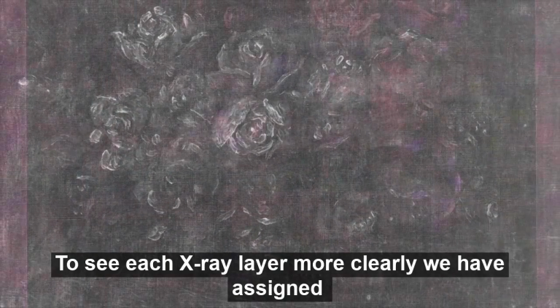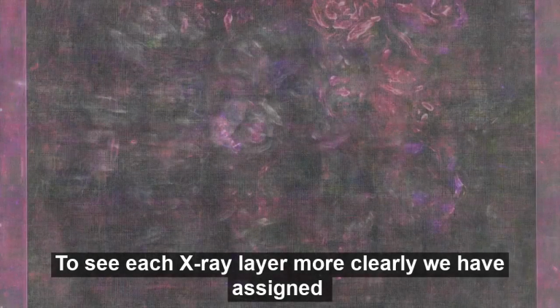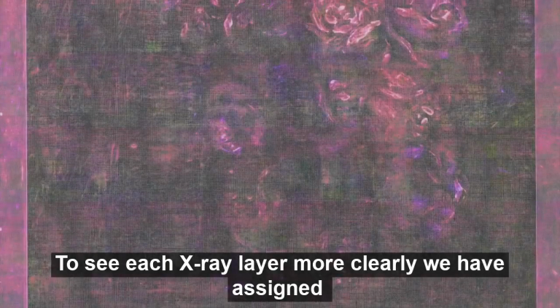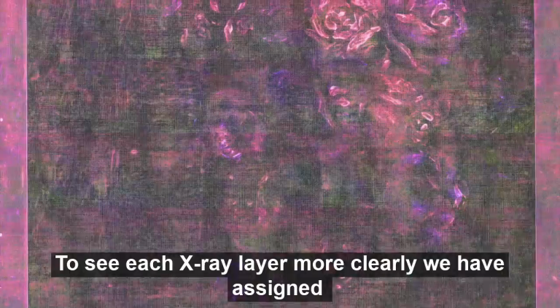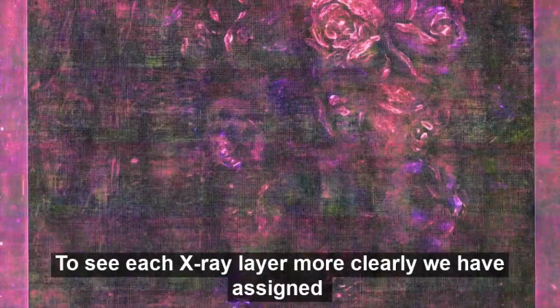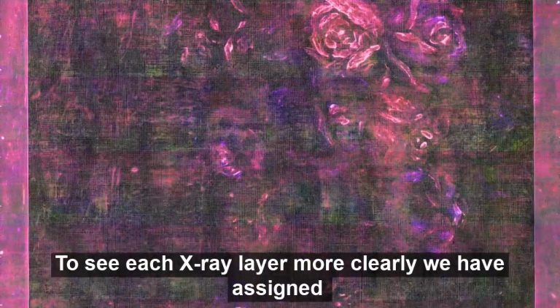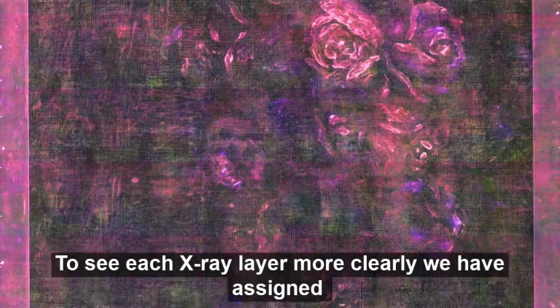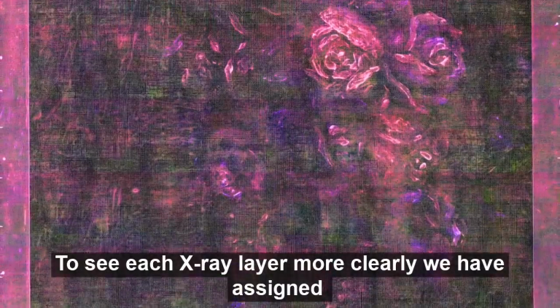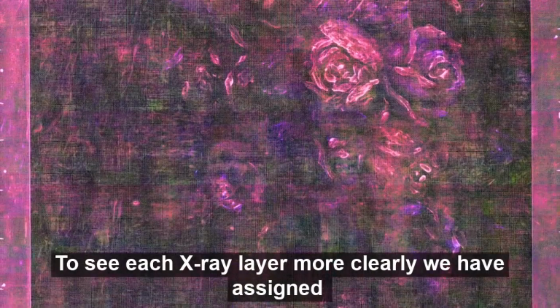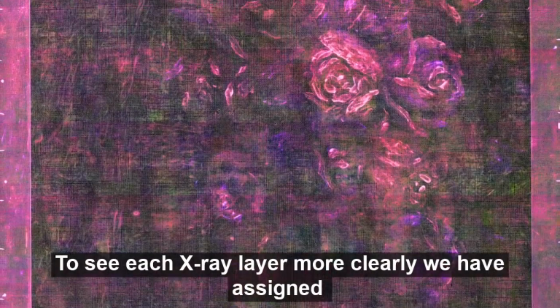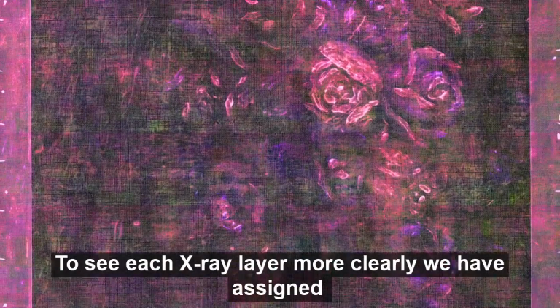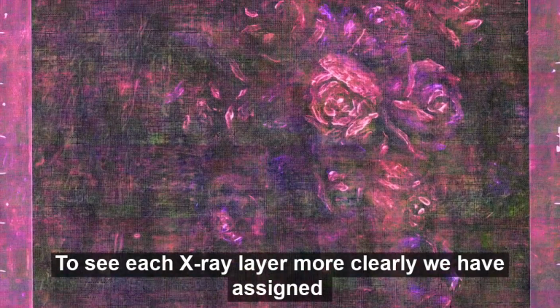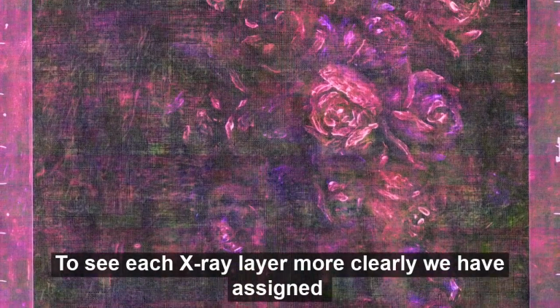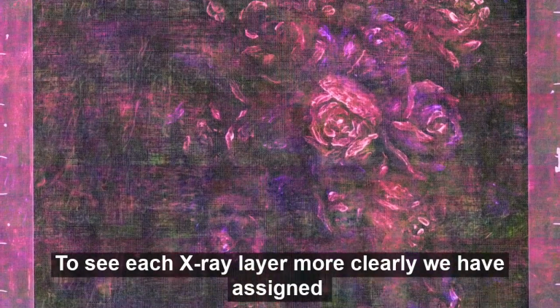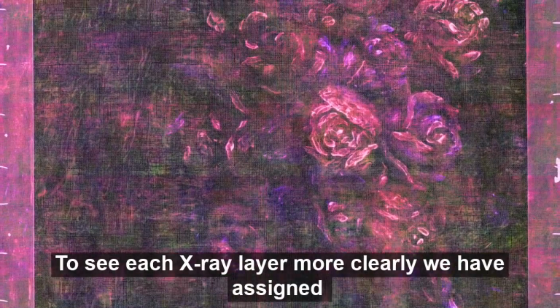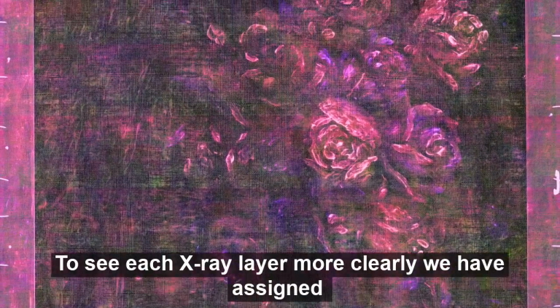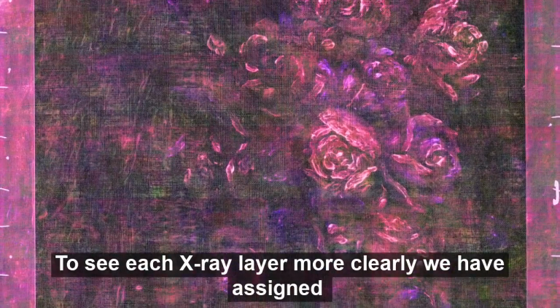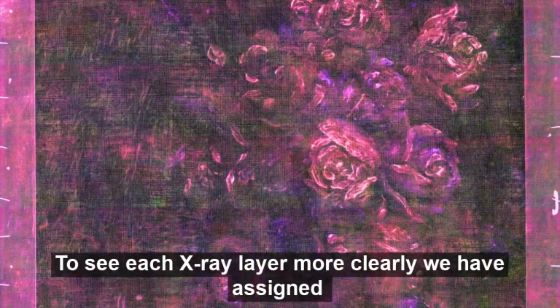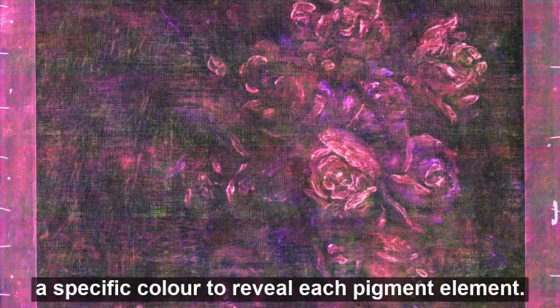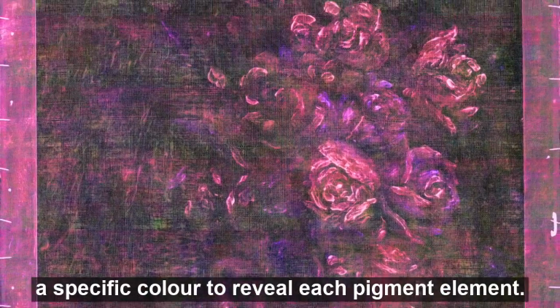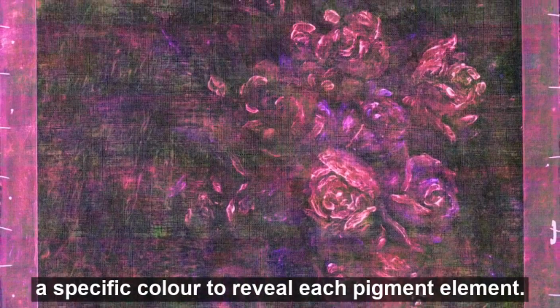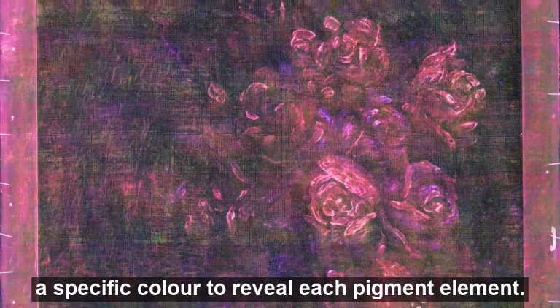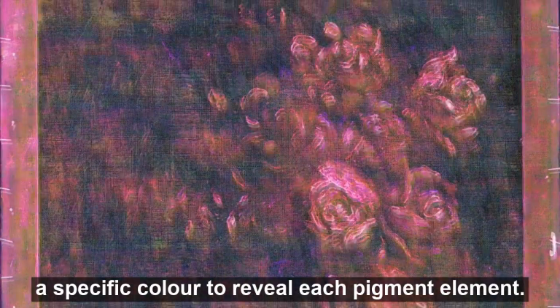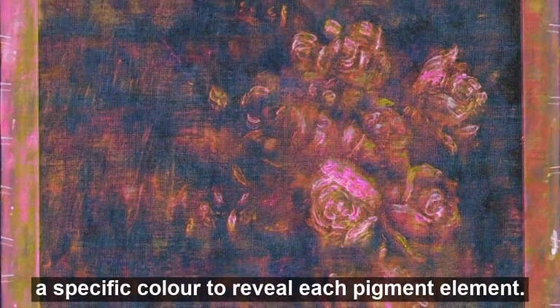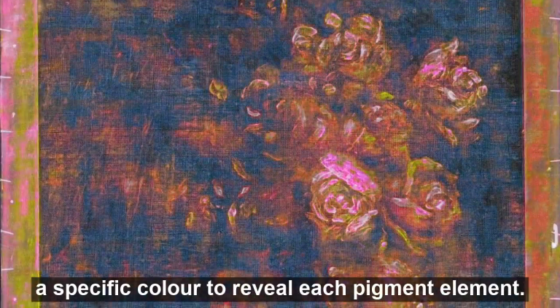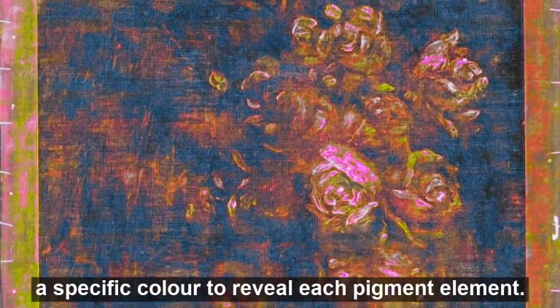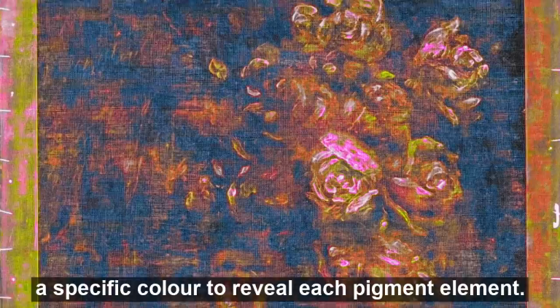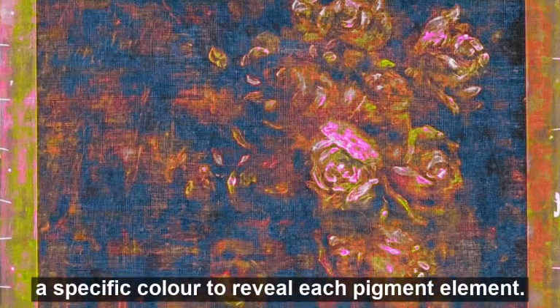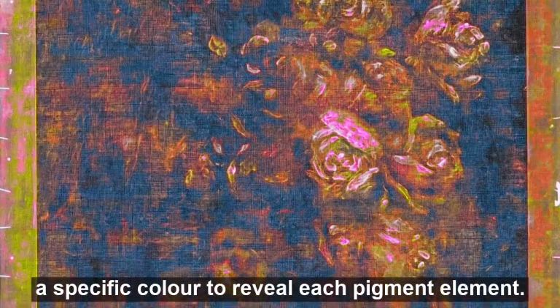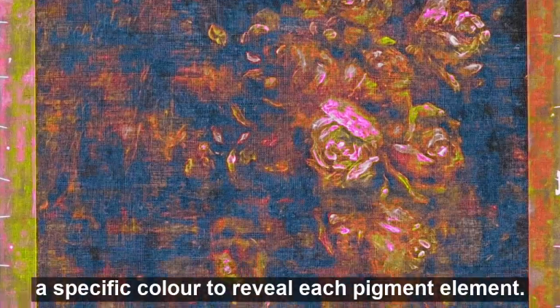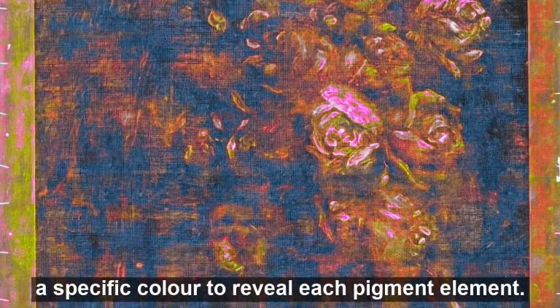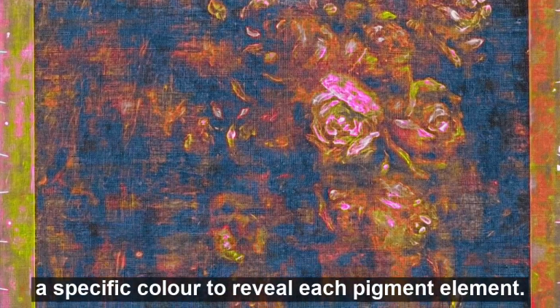To see each X-ray layer more clearly, we have assigned a specific colour to reveal each pigment element.